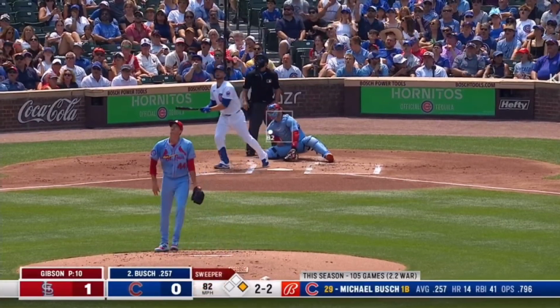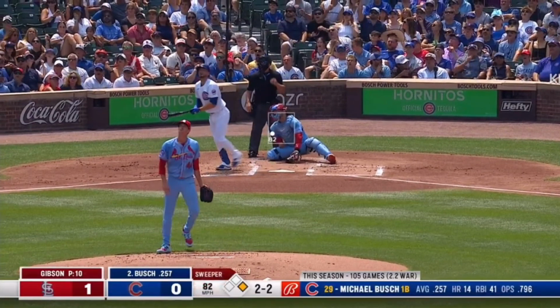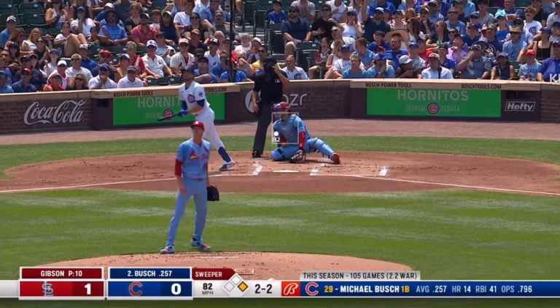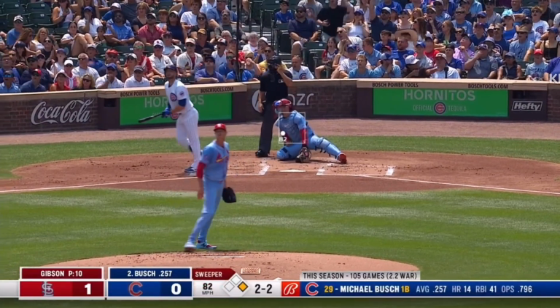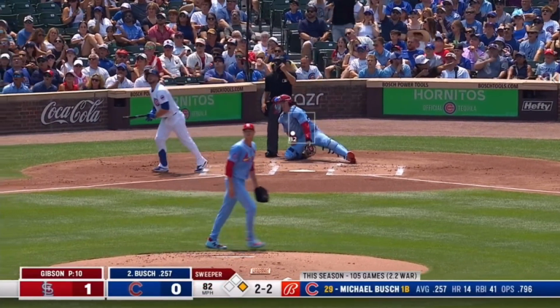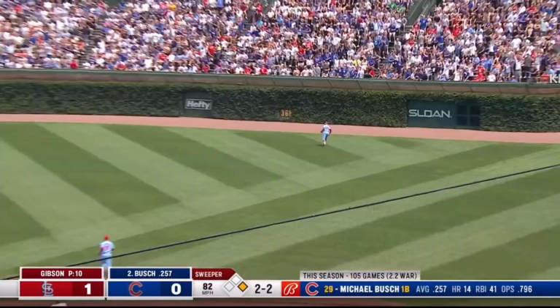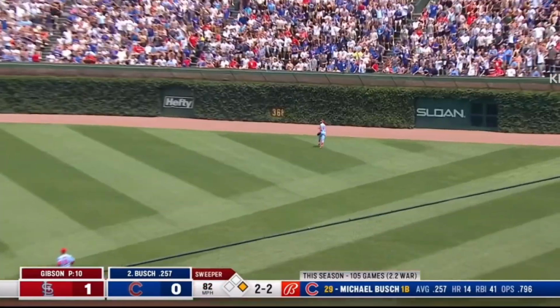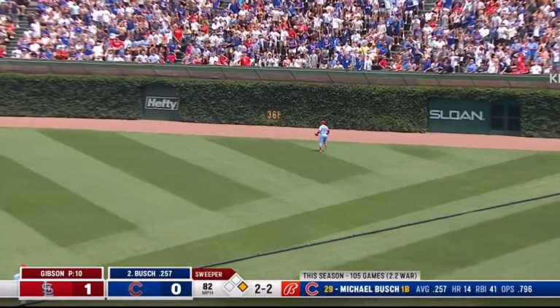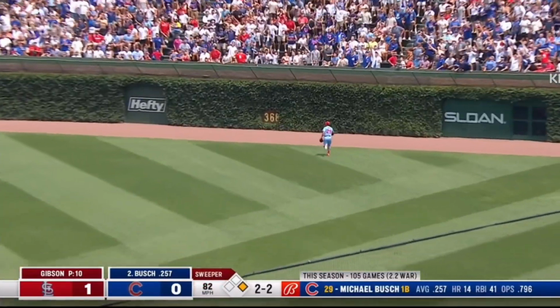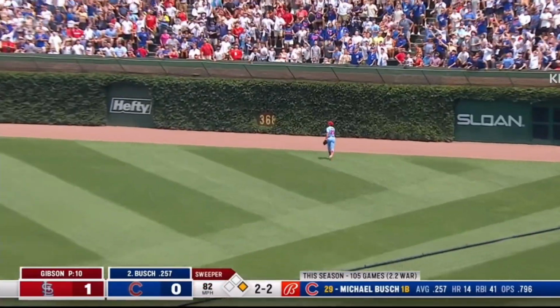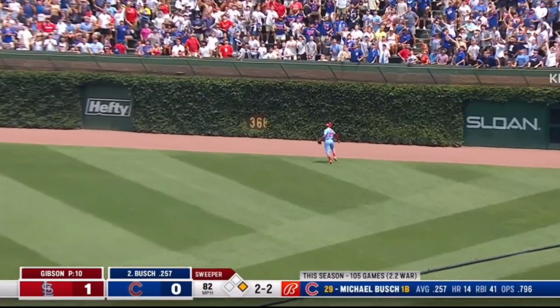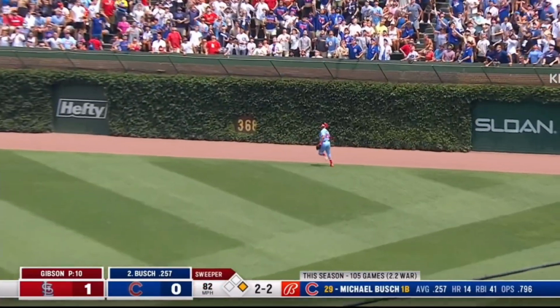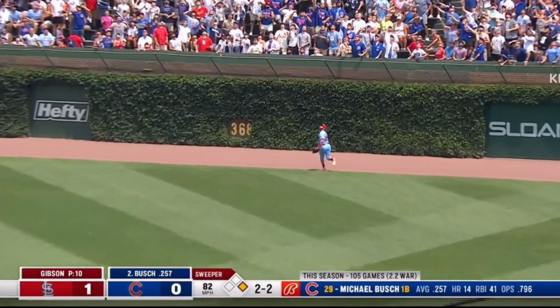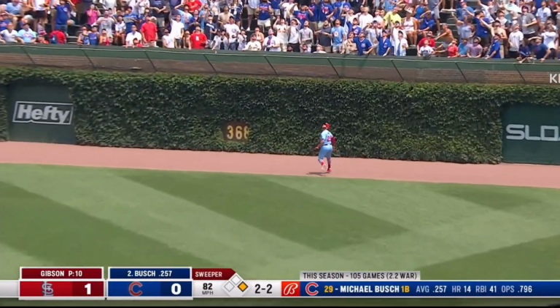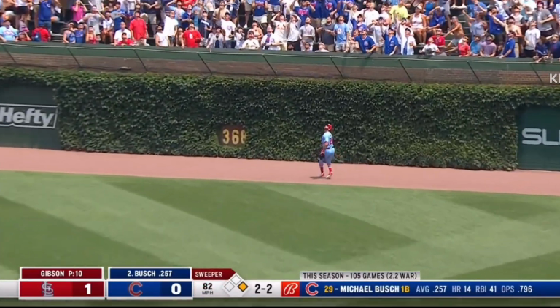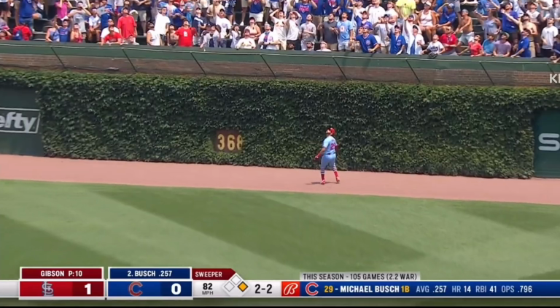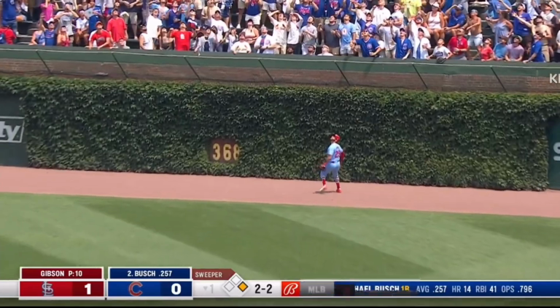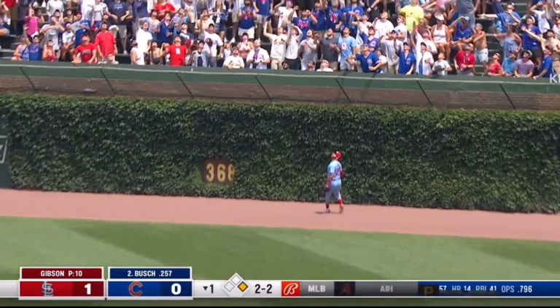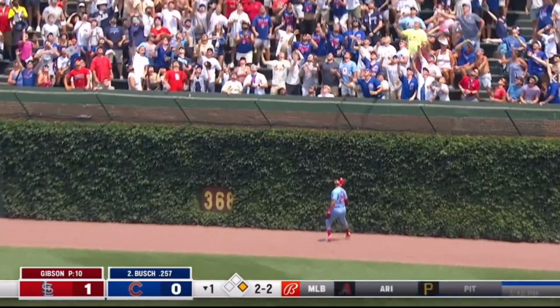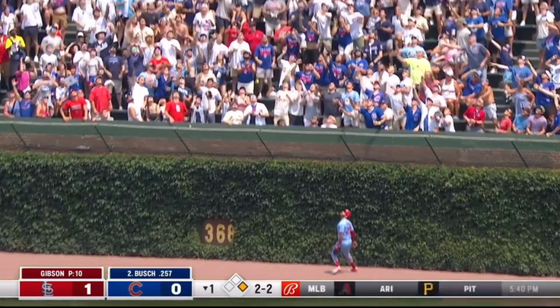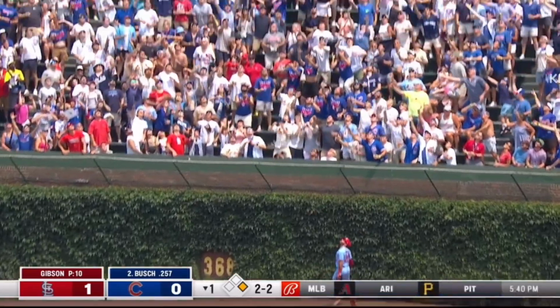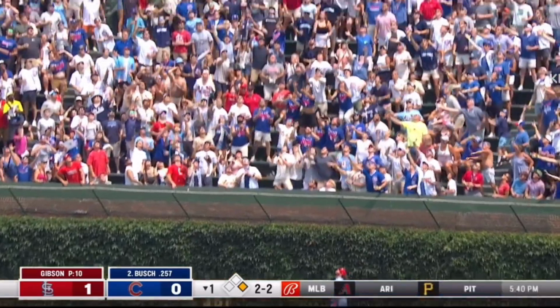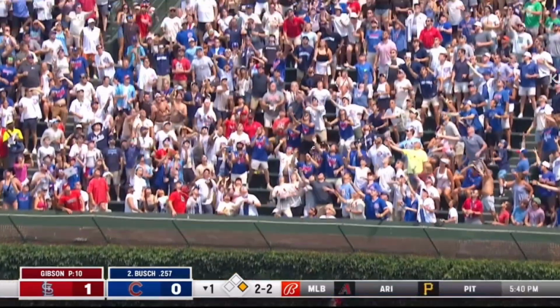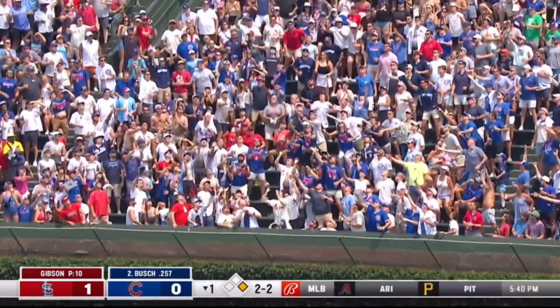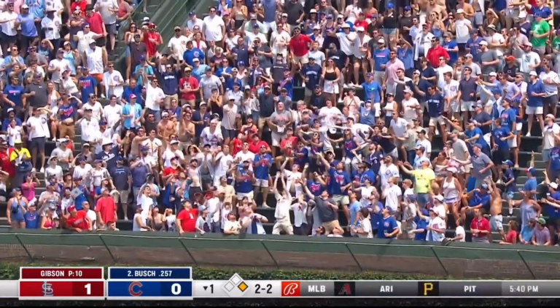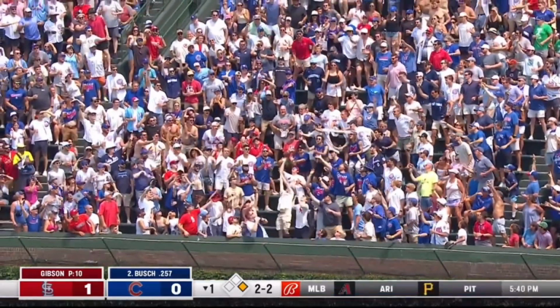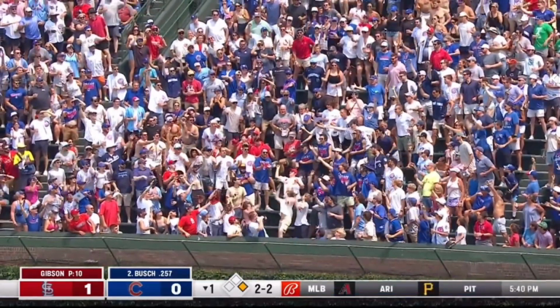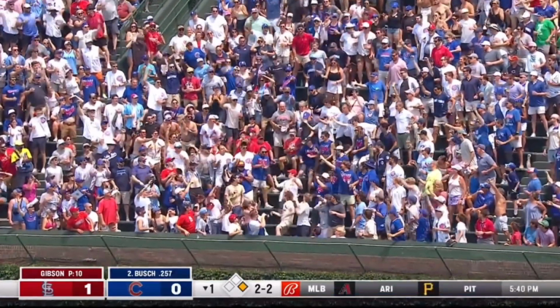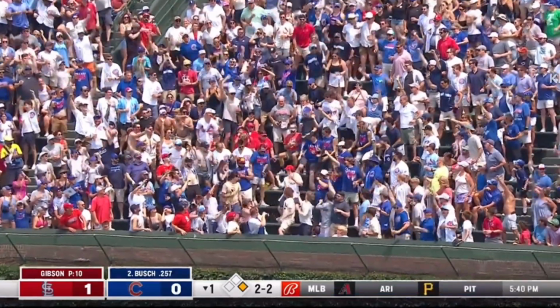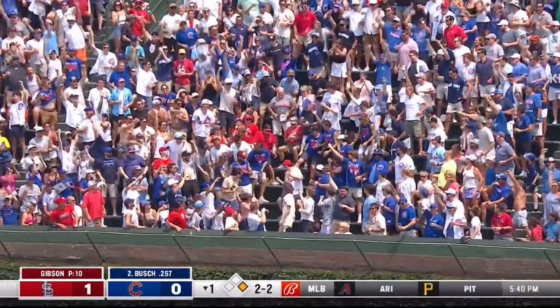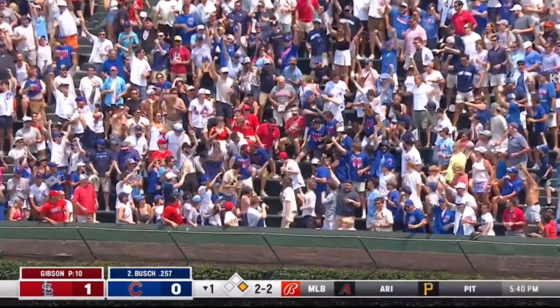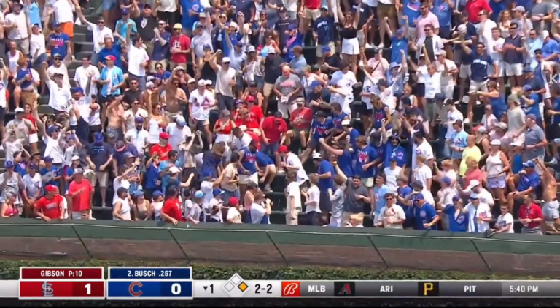In the air, right field. That's pretty well struck. Fam is back. In the air, and gone.